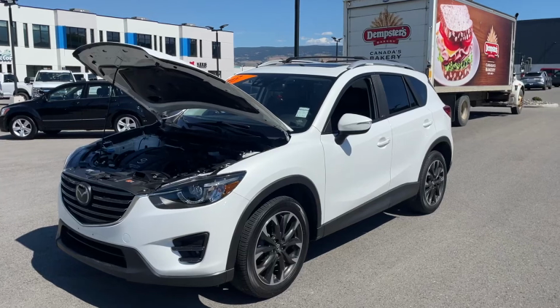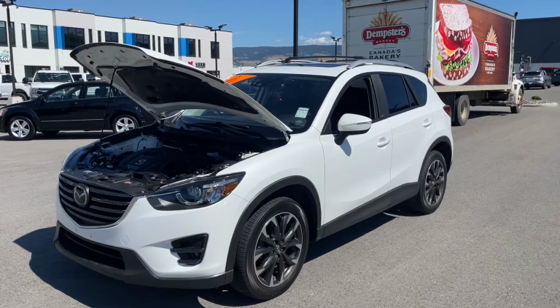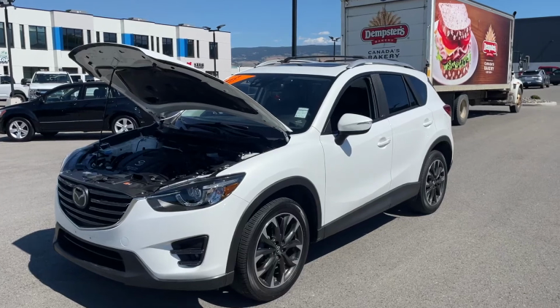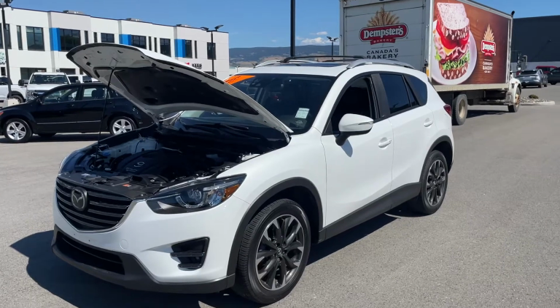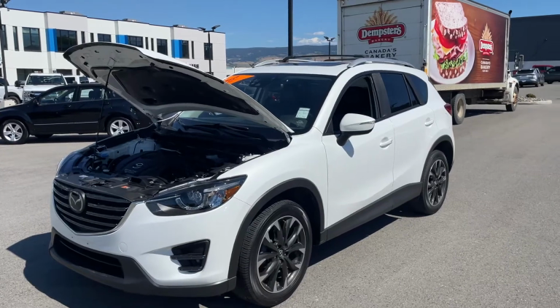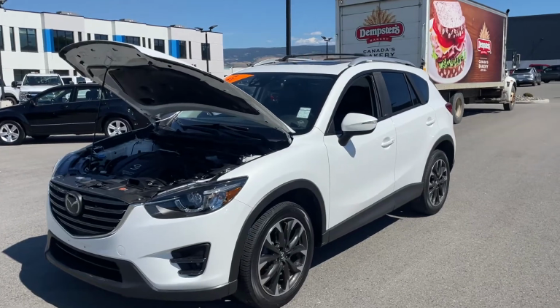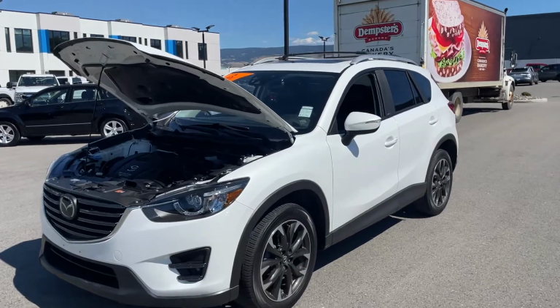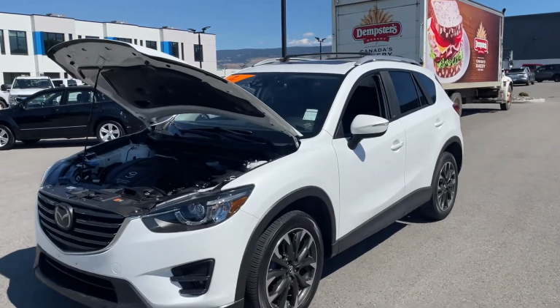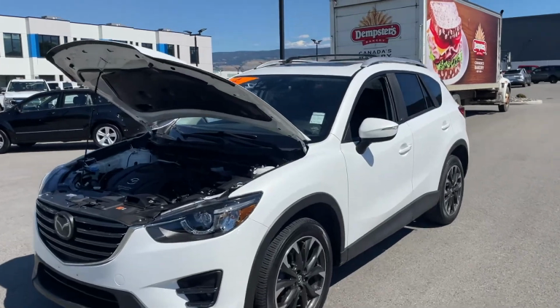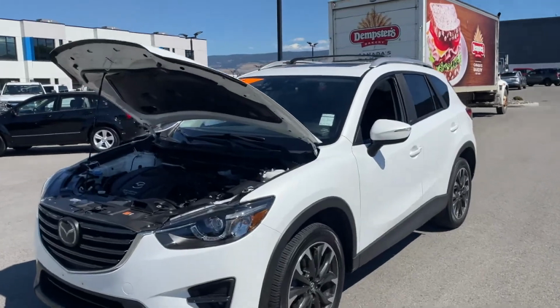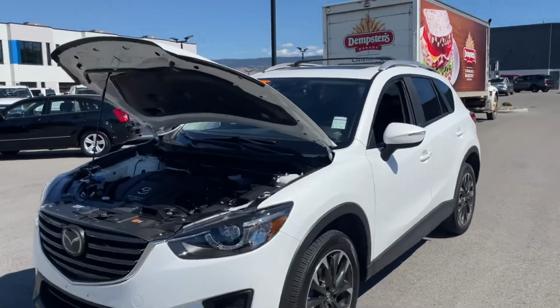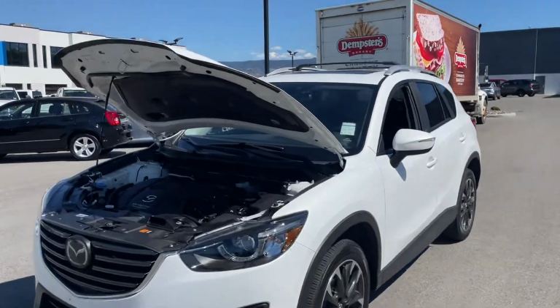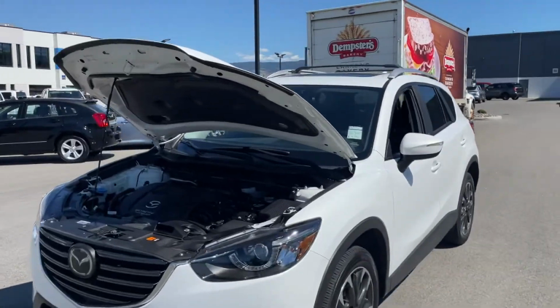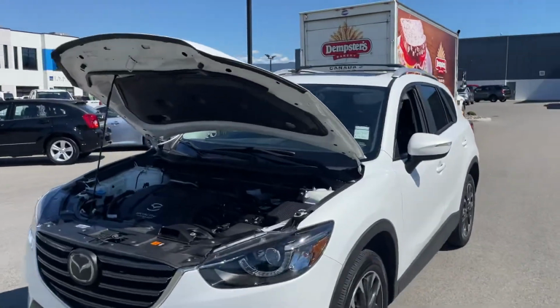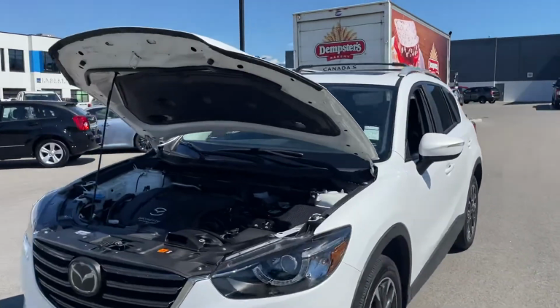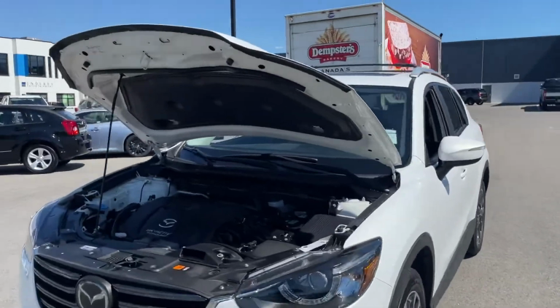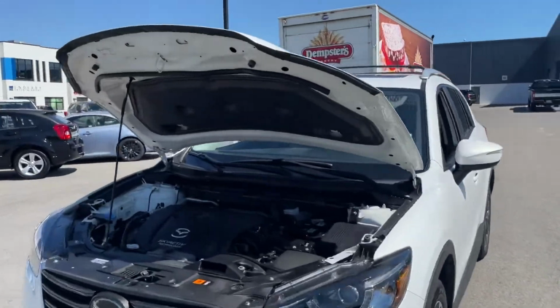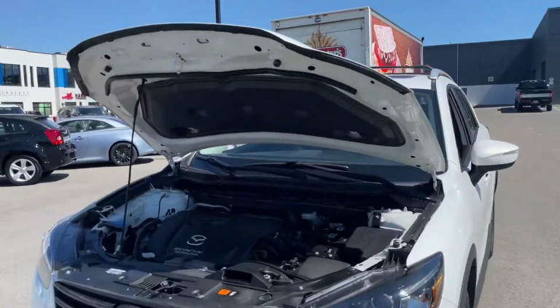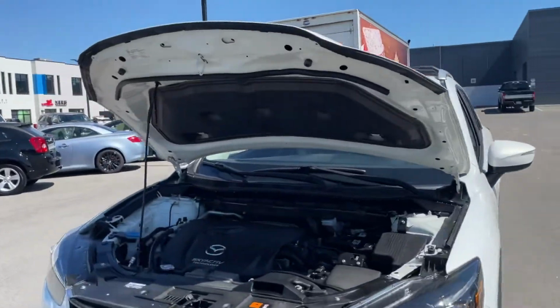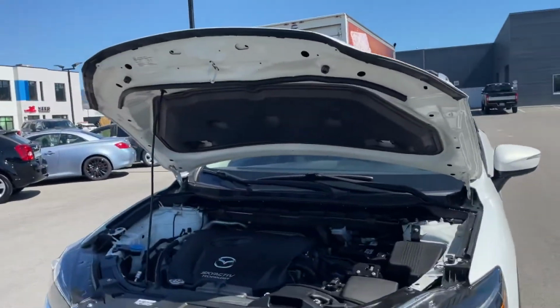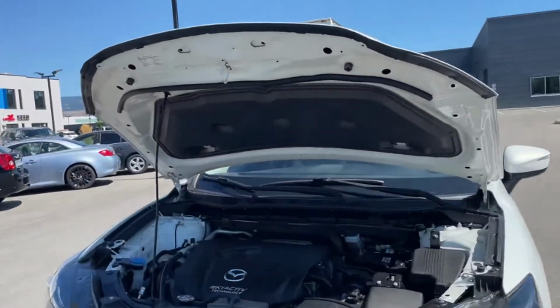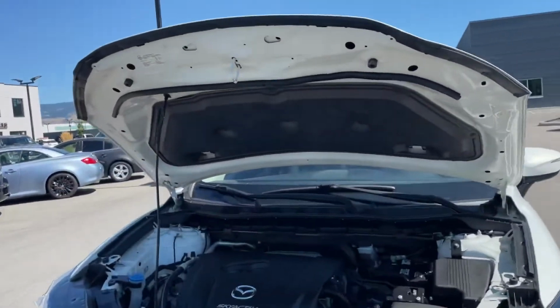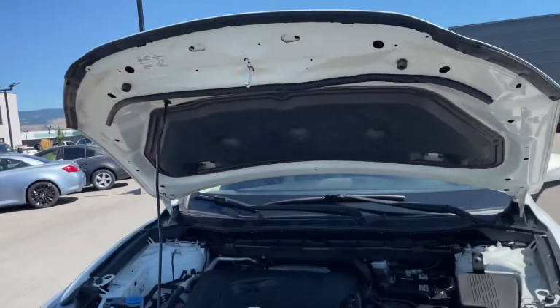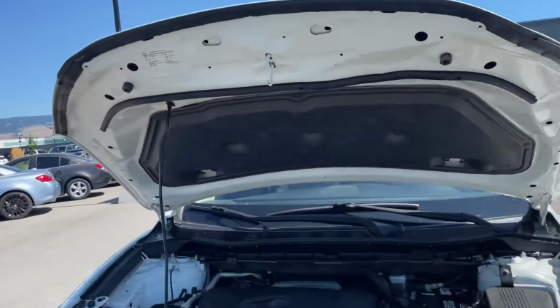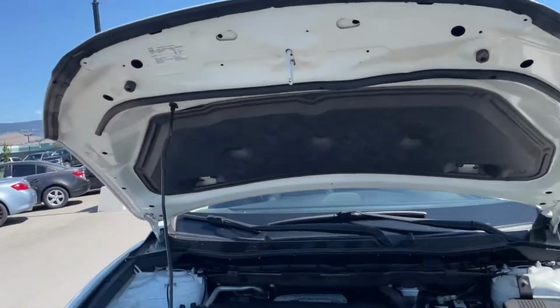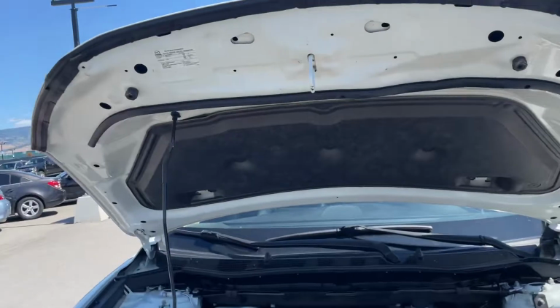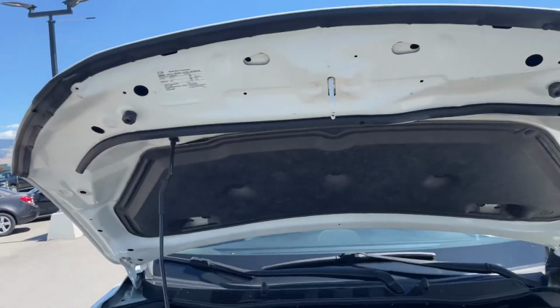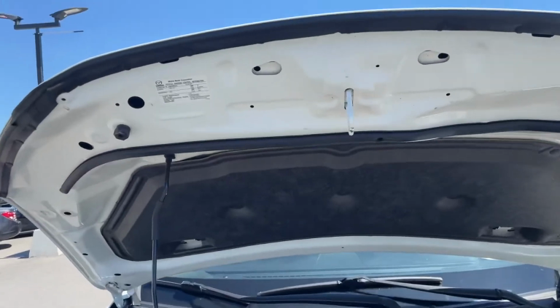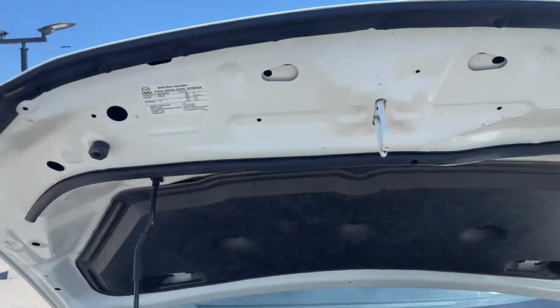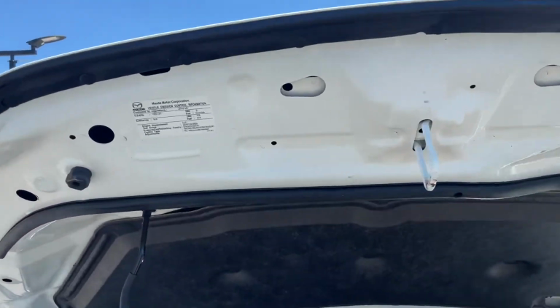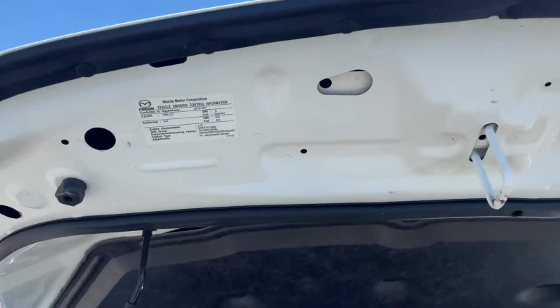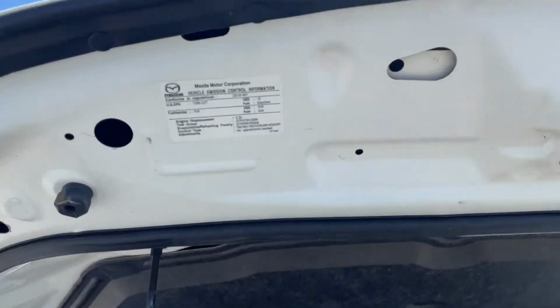Hey Kevin, Taylor here from Kelowna Ford. This is how I do a video to answer all your questions.